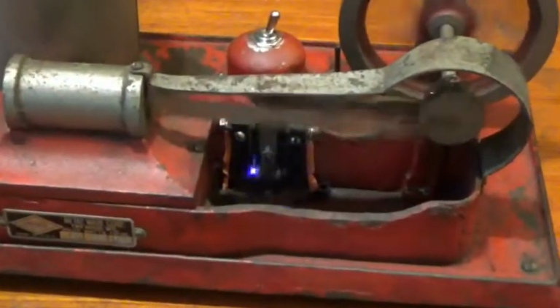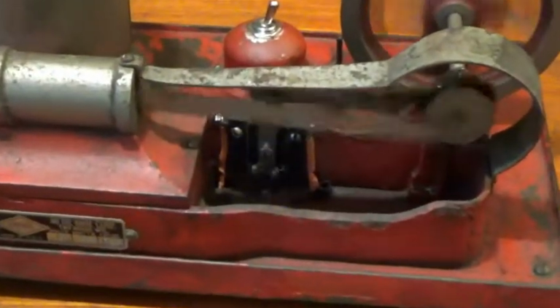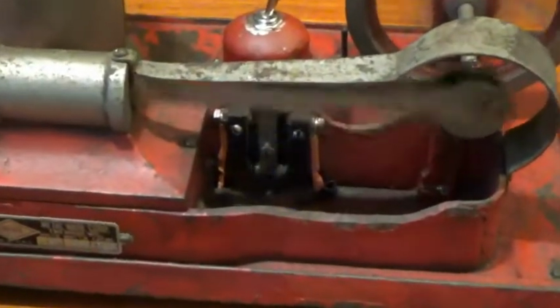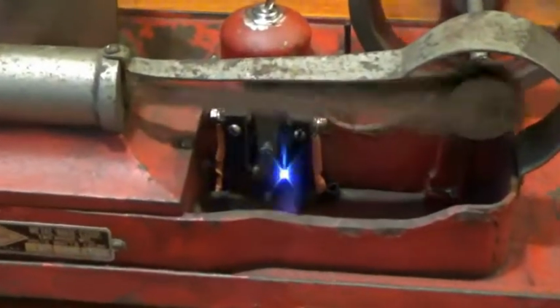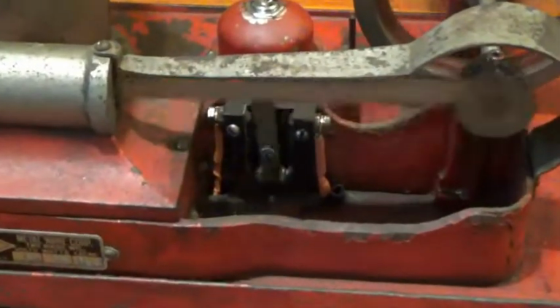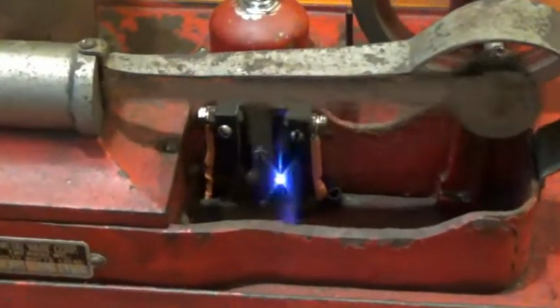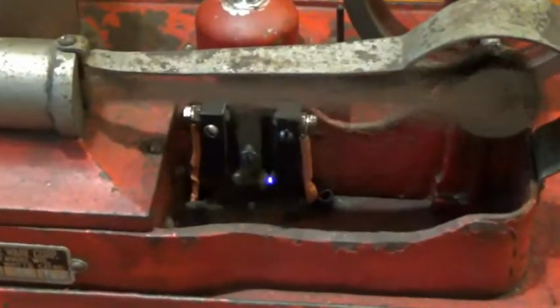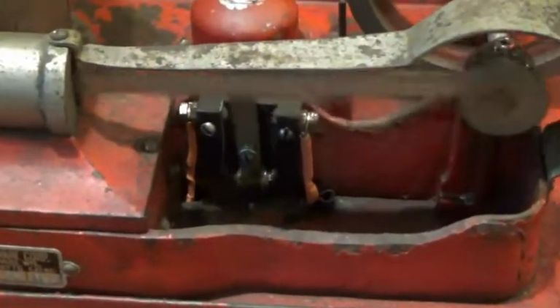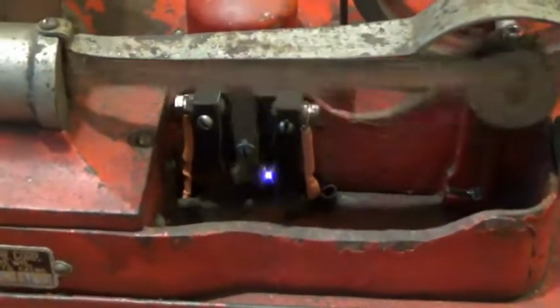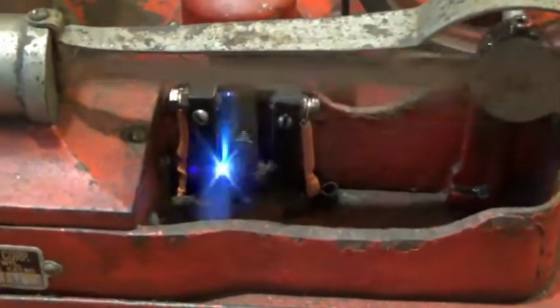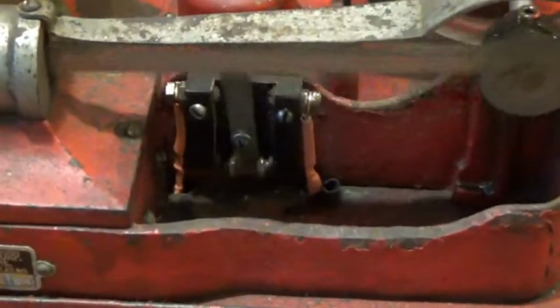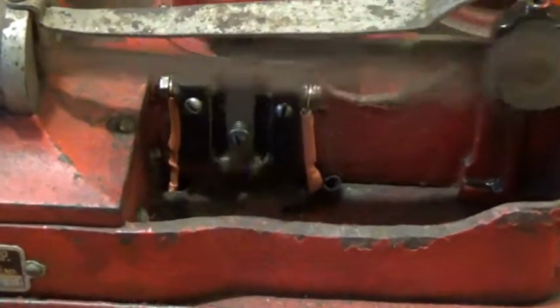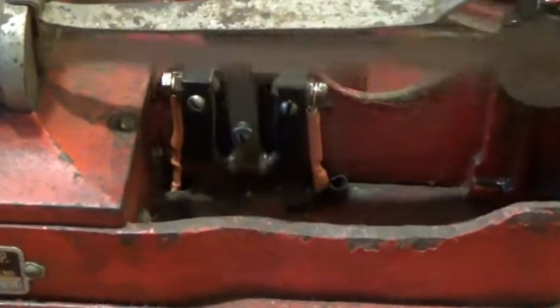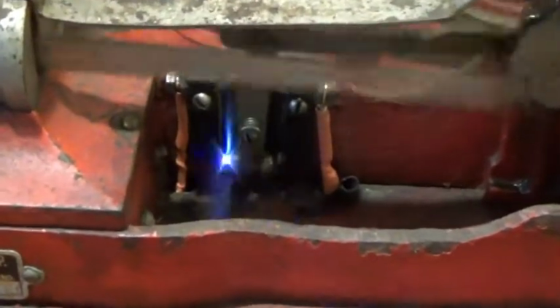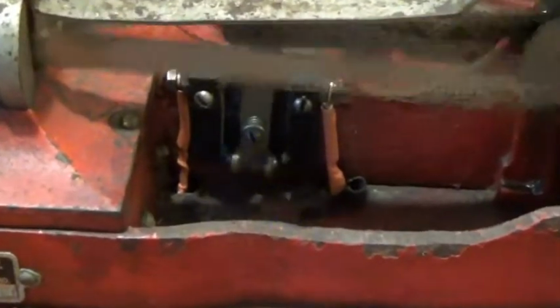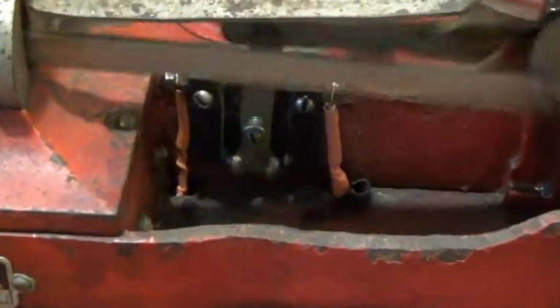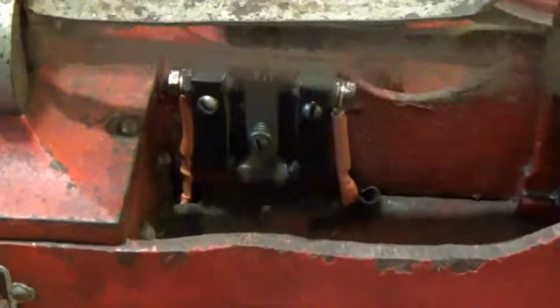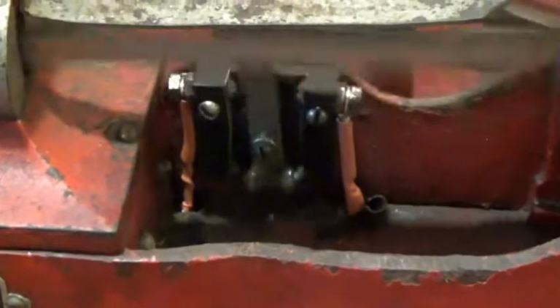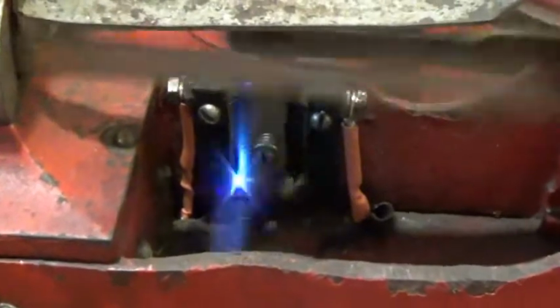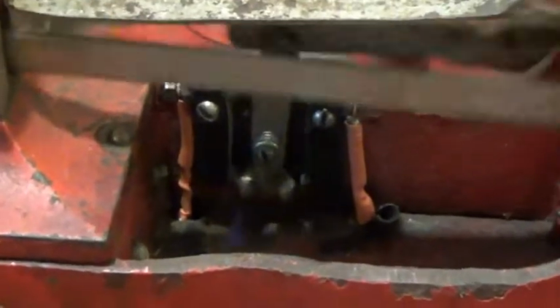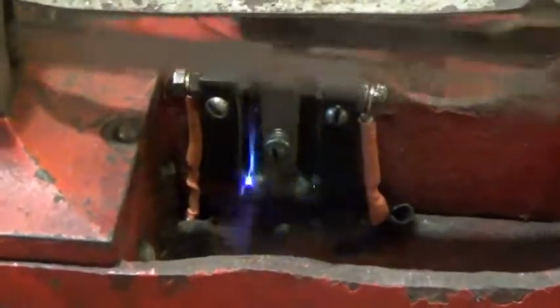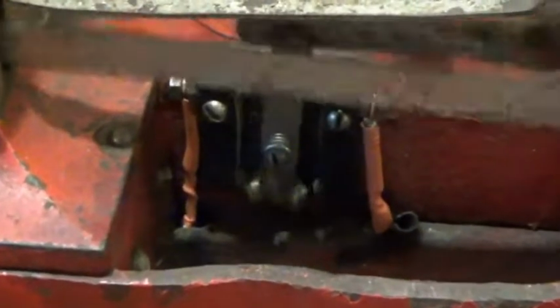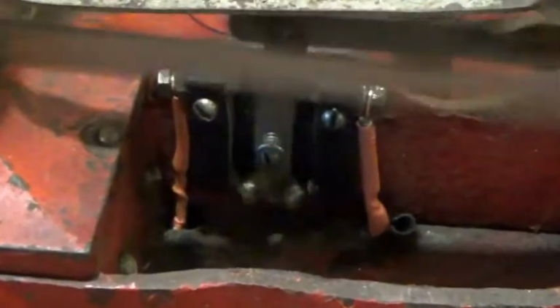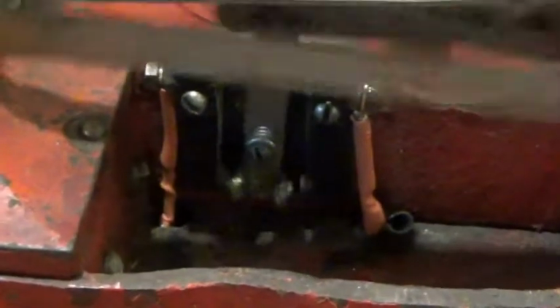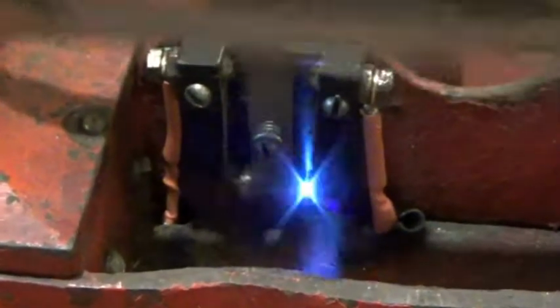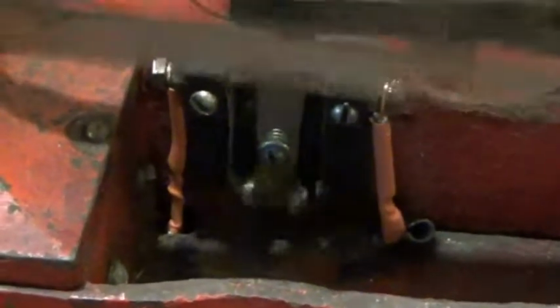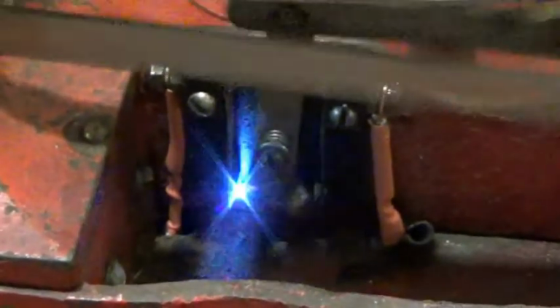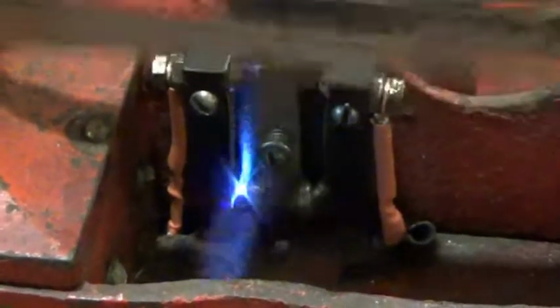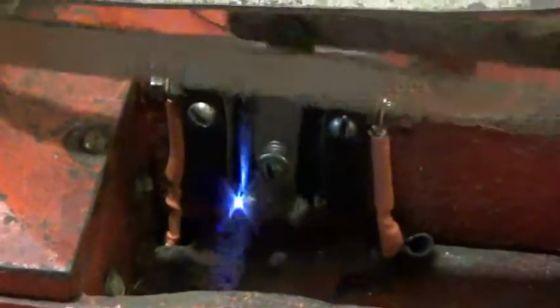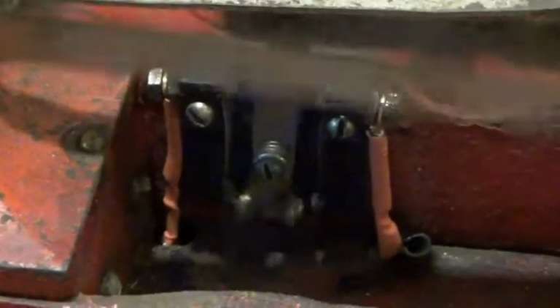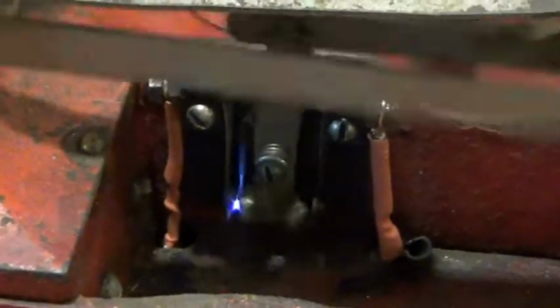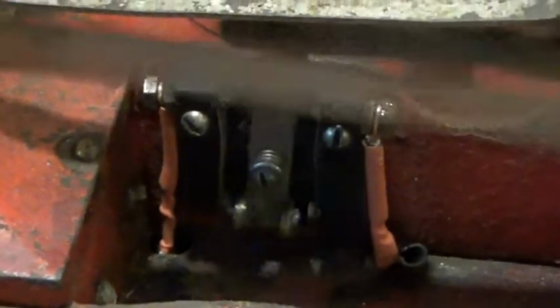That does make it look like a steam engine, but it's not a steam engine.